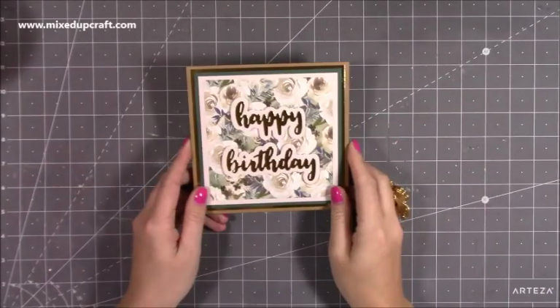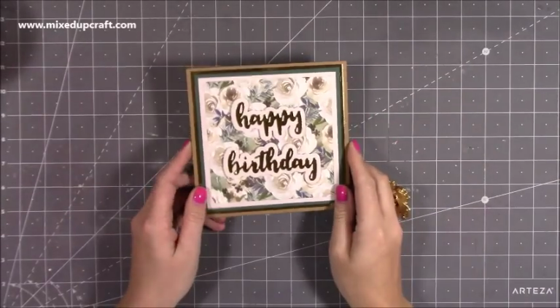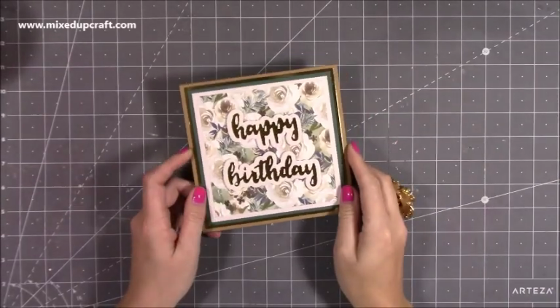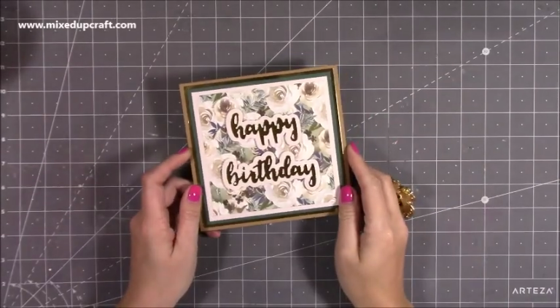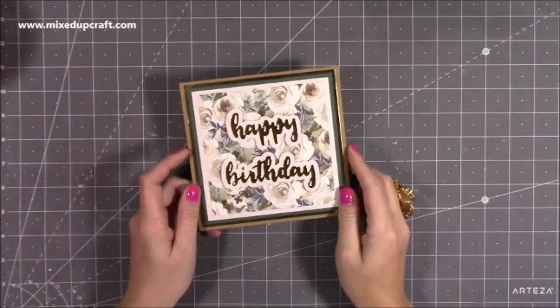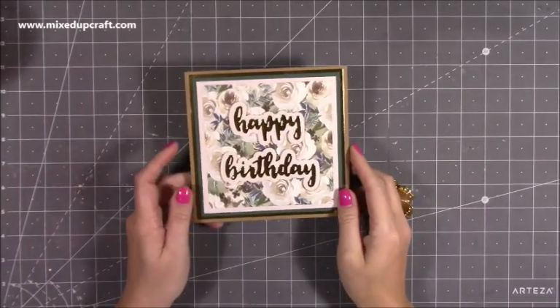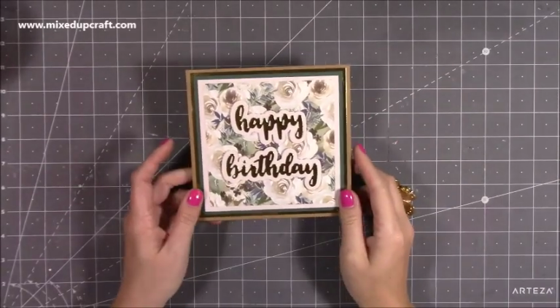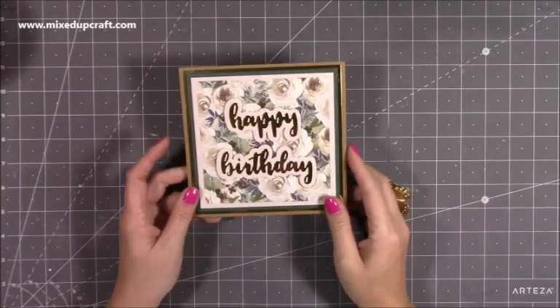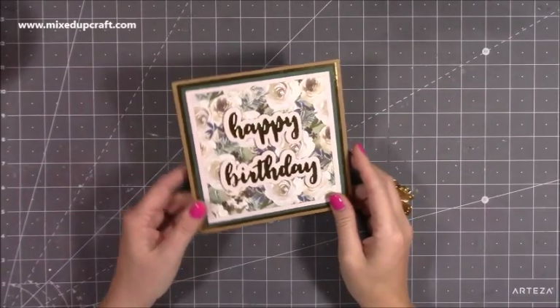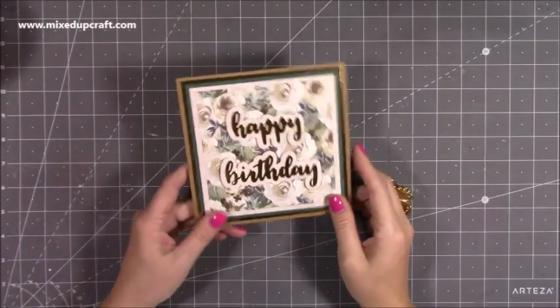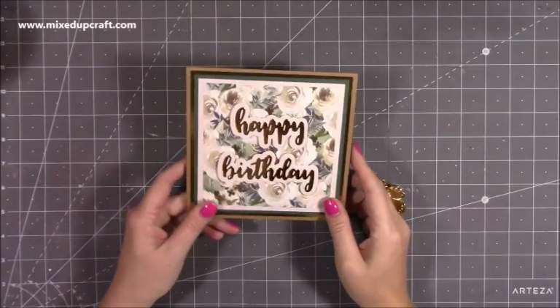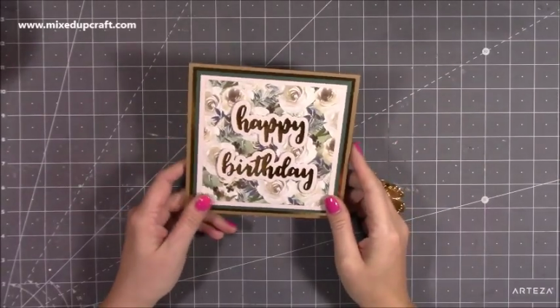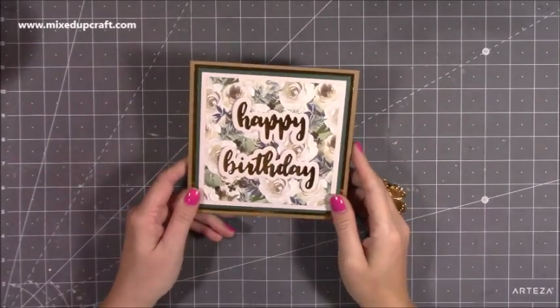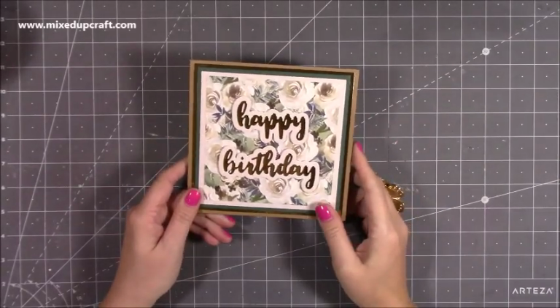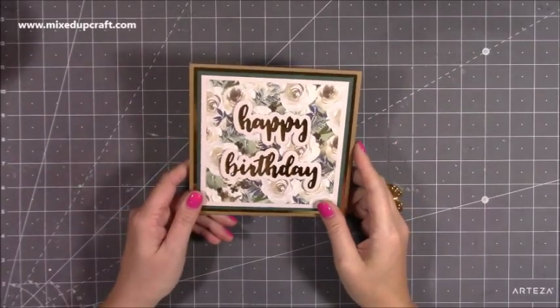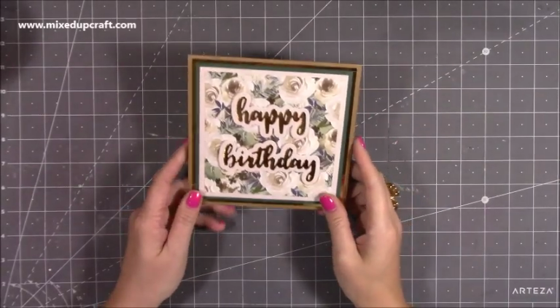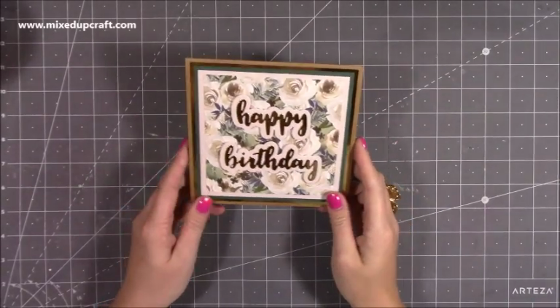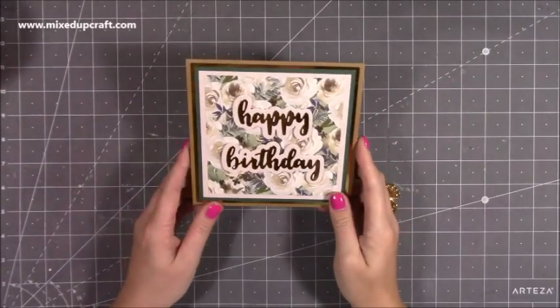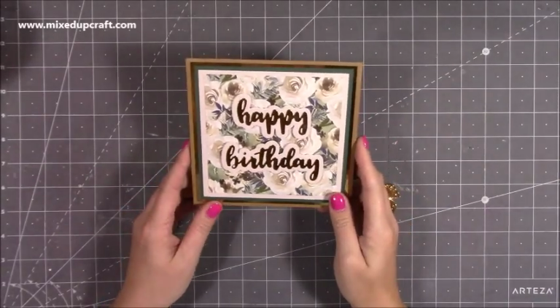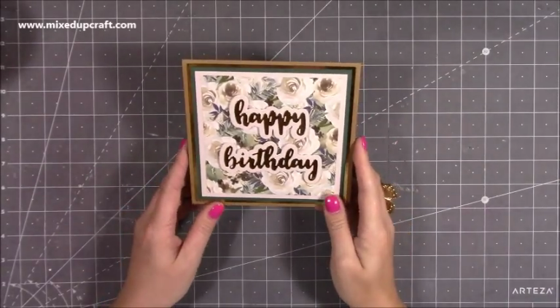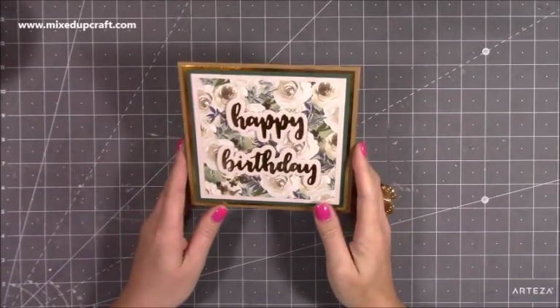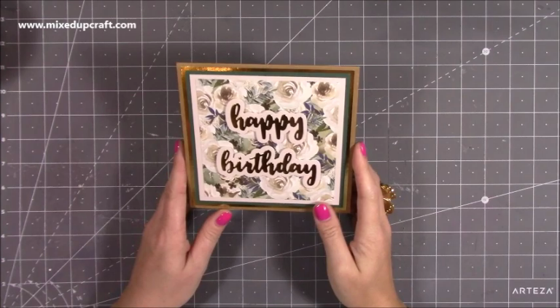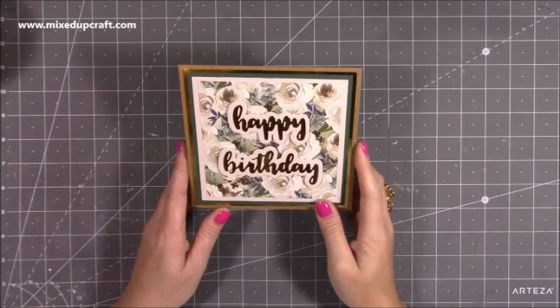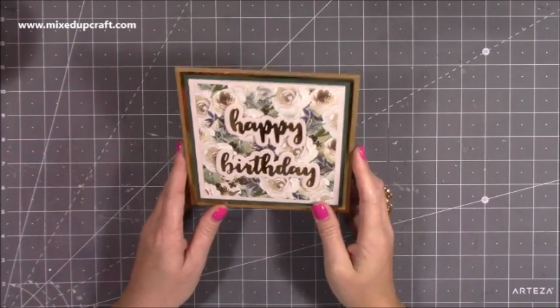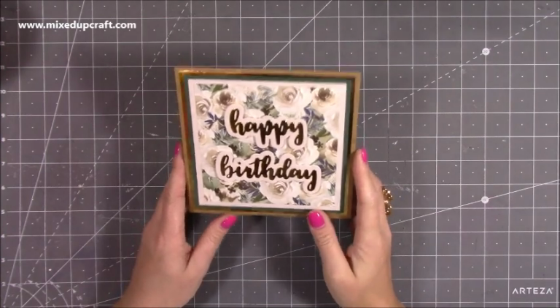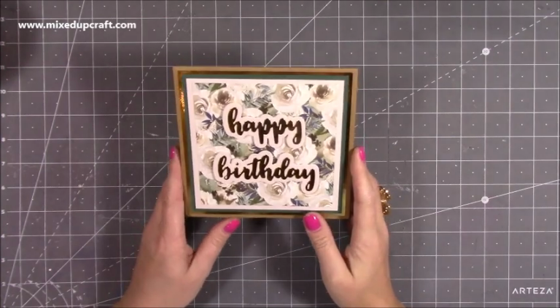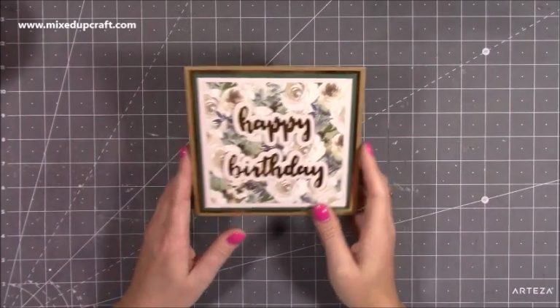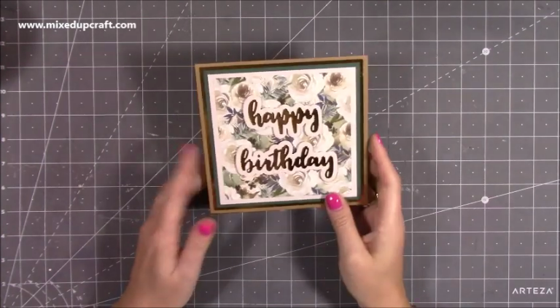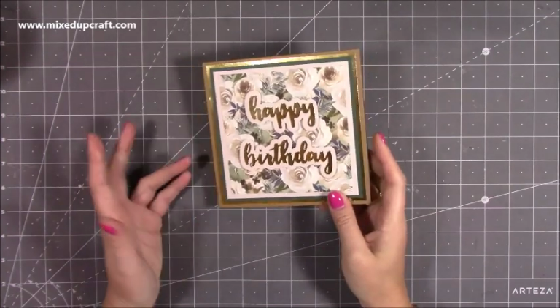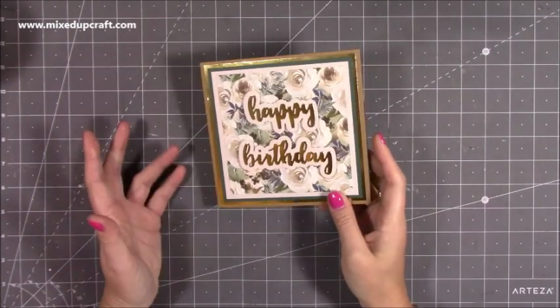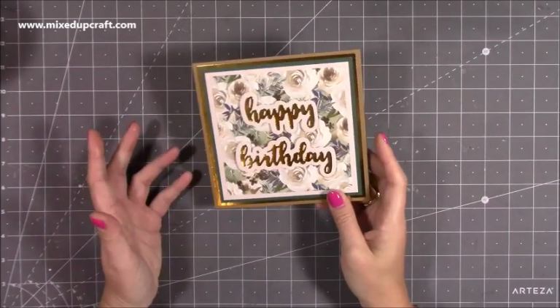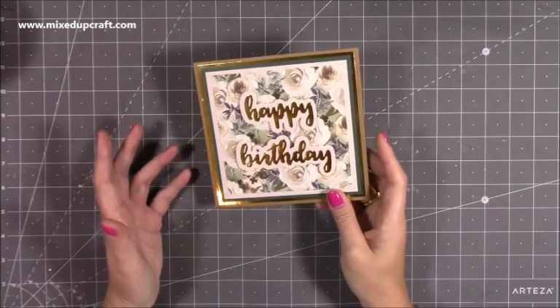Hi everybody, it's Sam at Mixed Up Craft. Thank you for watching my tutorial today. I'm going to be showing you how to make this concertina pop-up card.